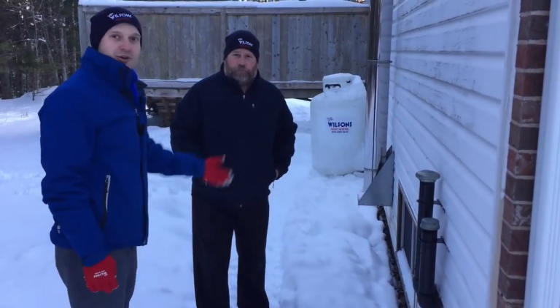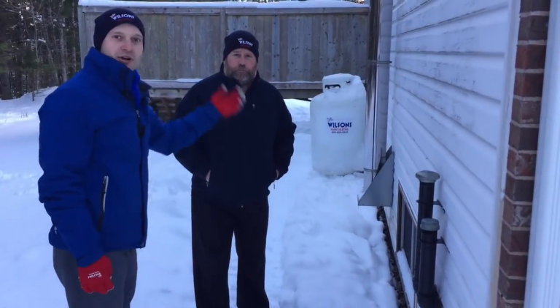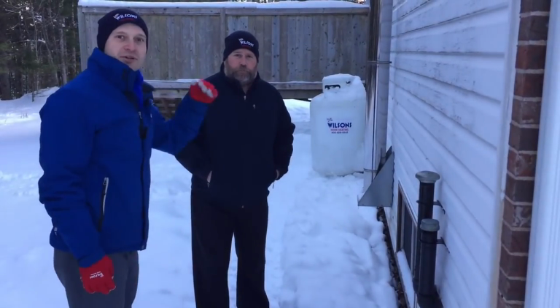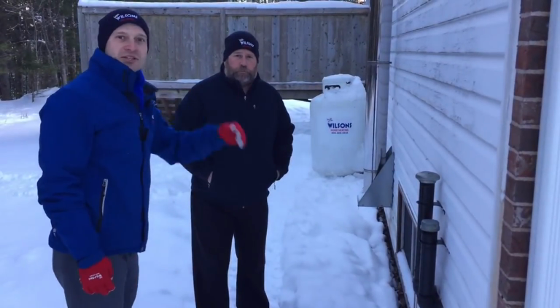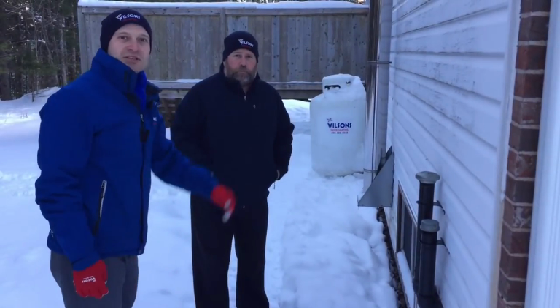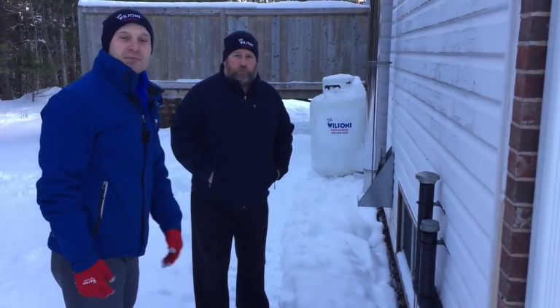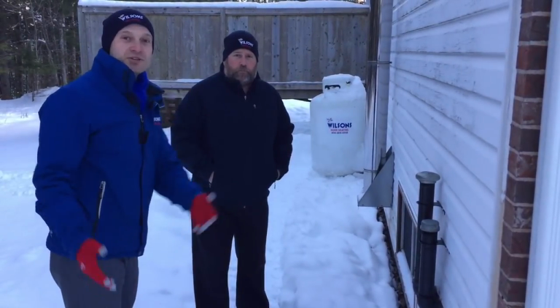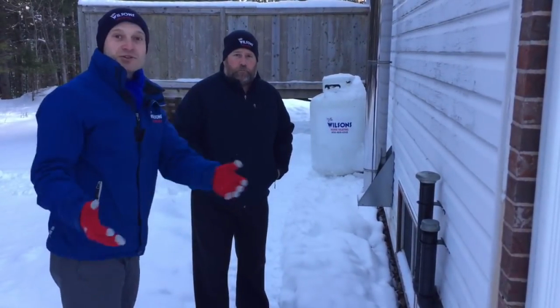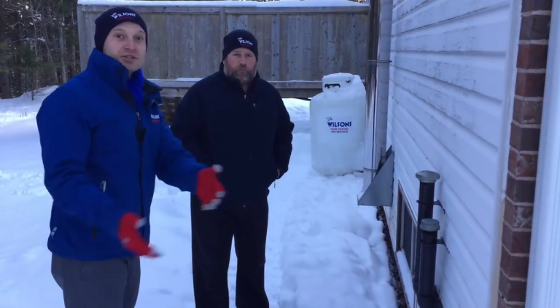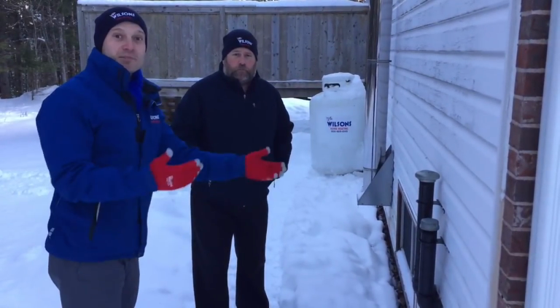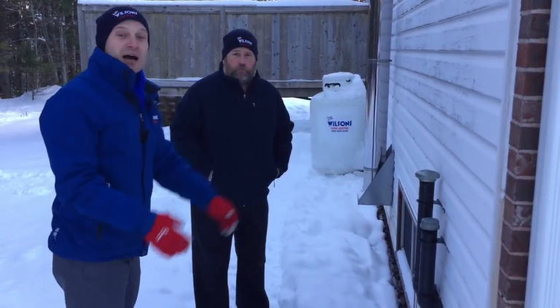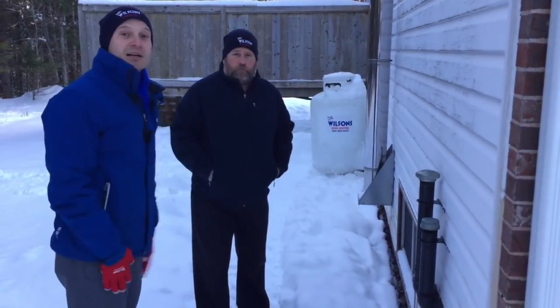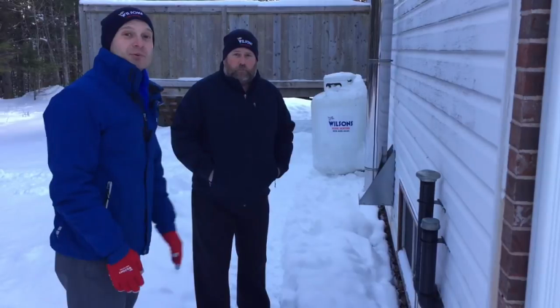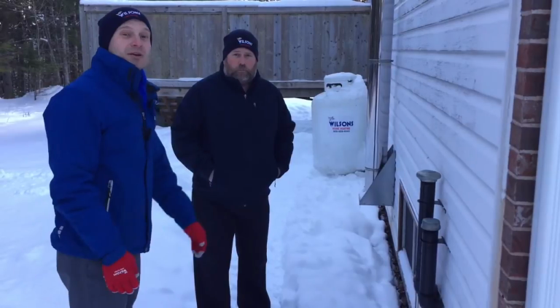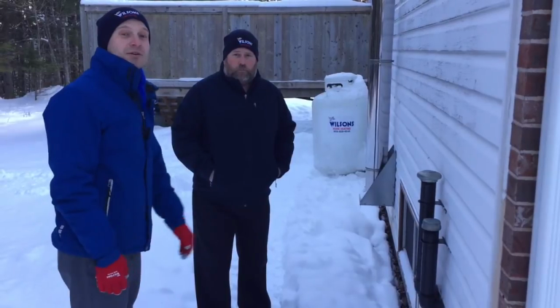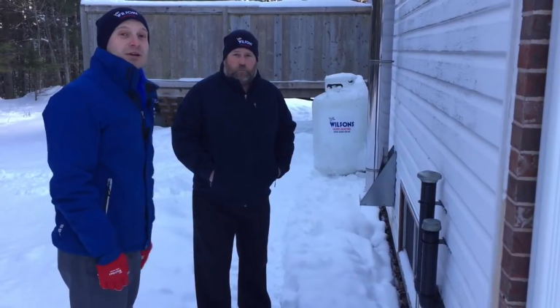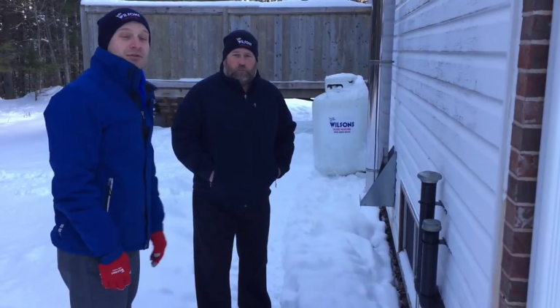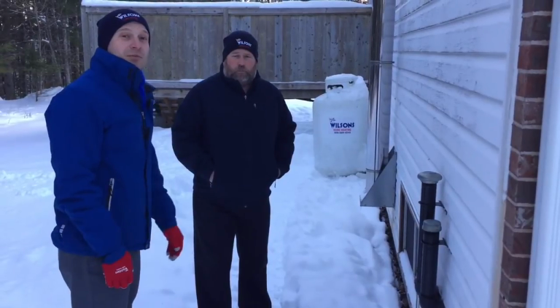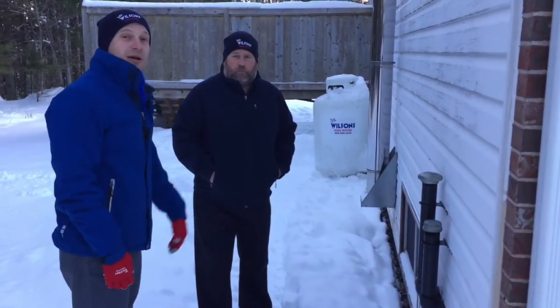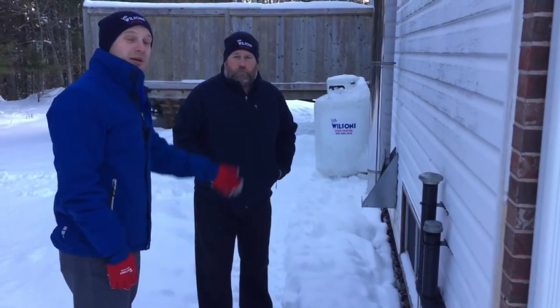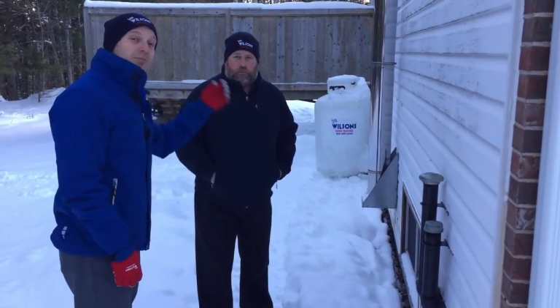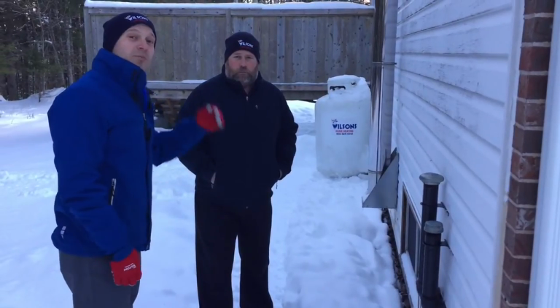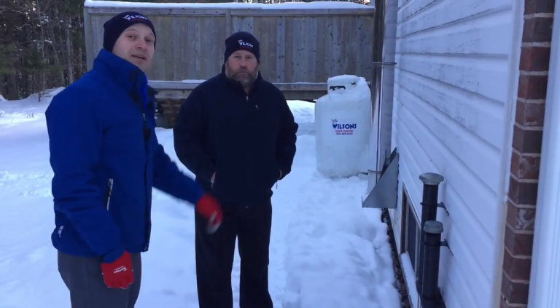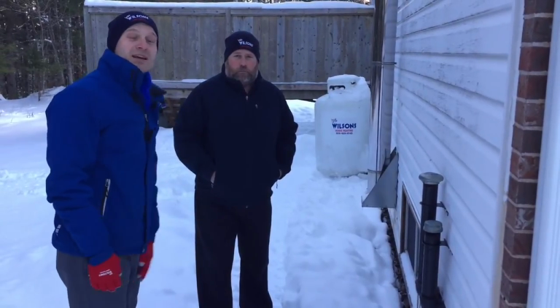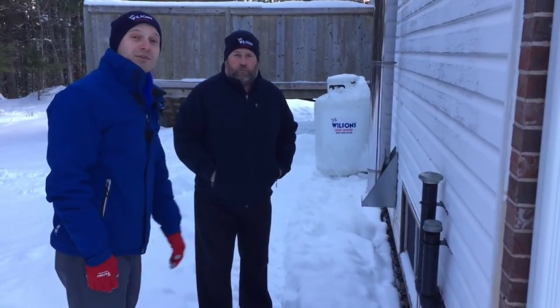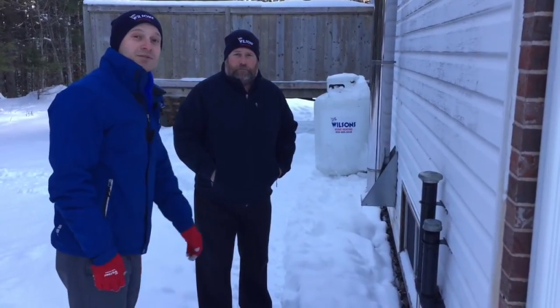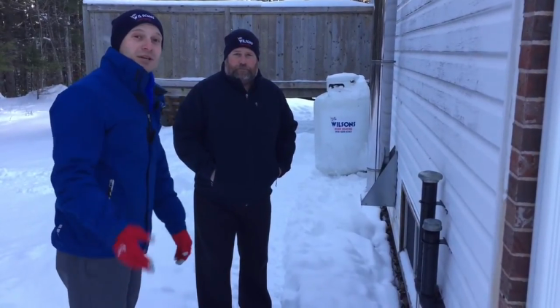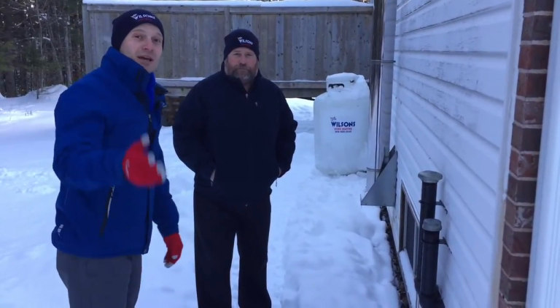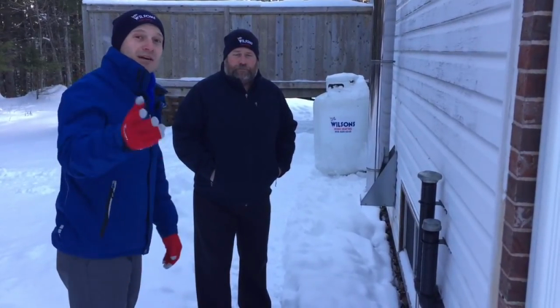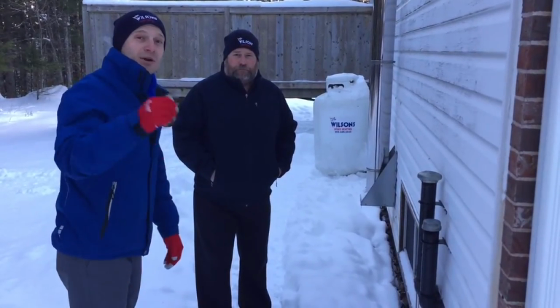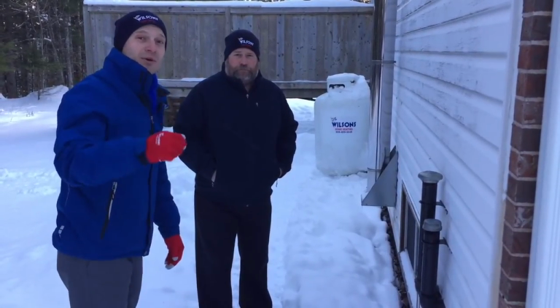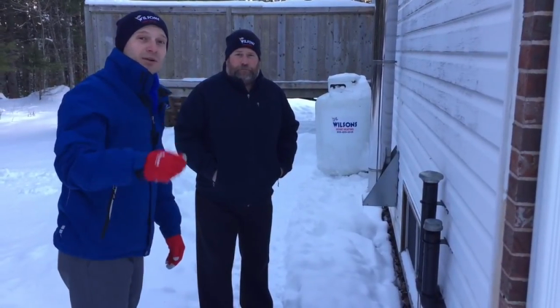Well there you go. As Steve said, make sure it doesn't get piled up around your fill pipe and your propane tank folks. Have a great winter.